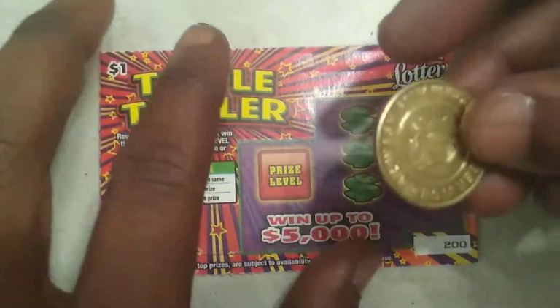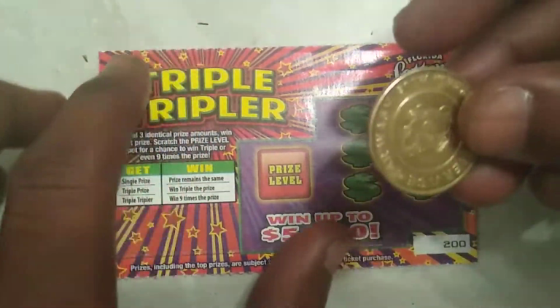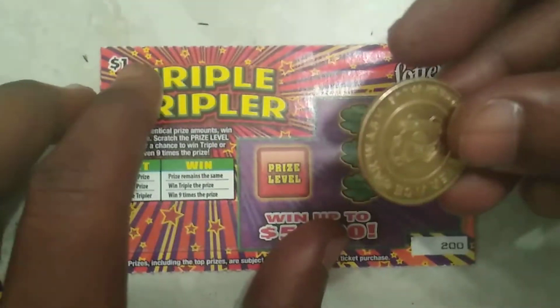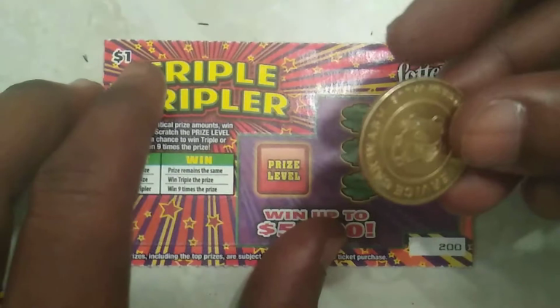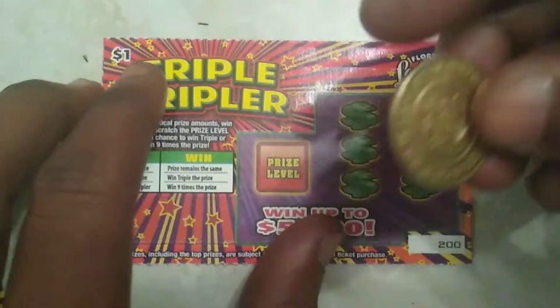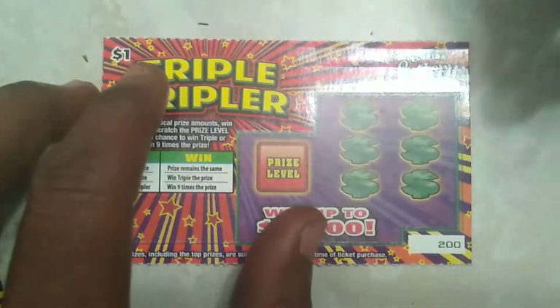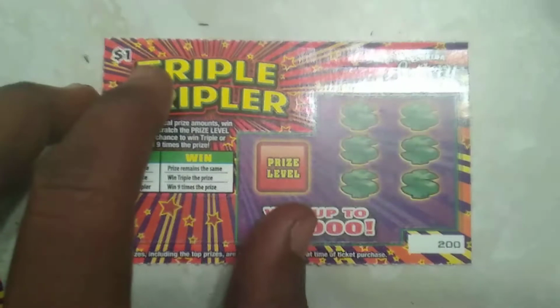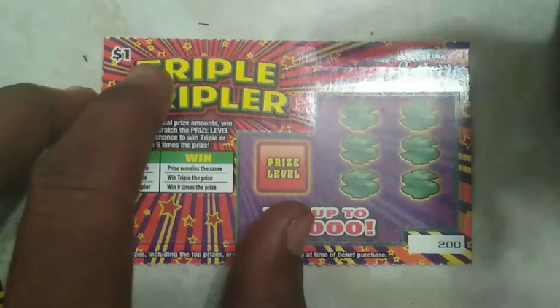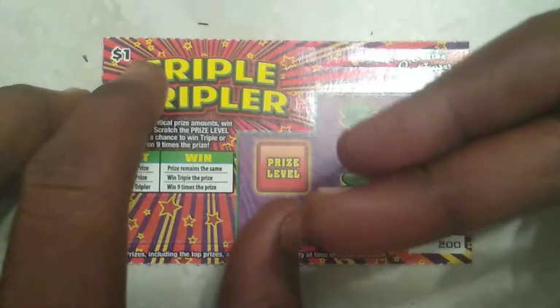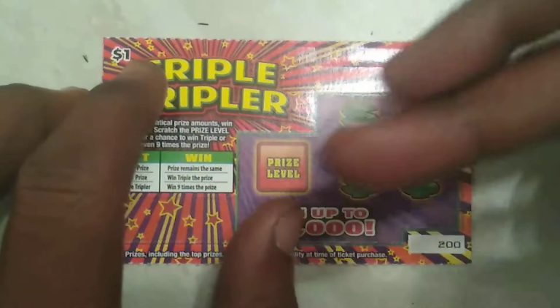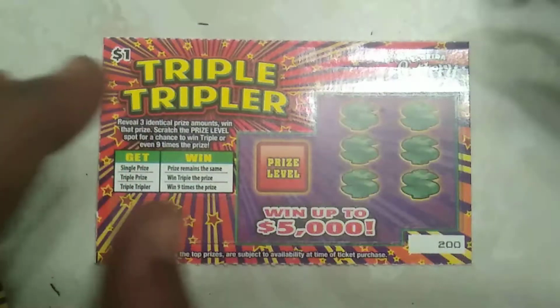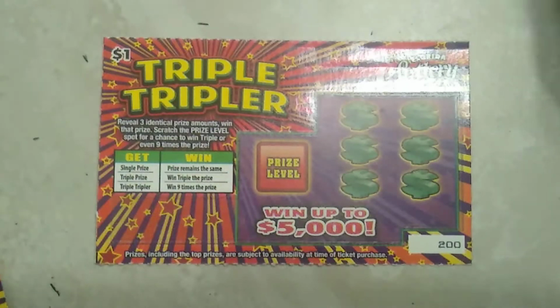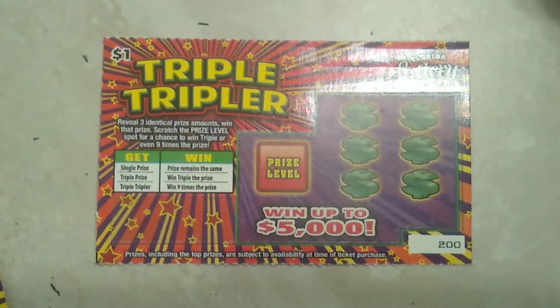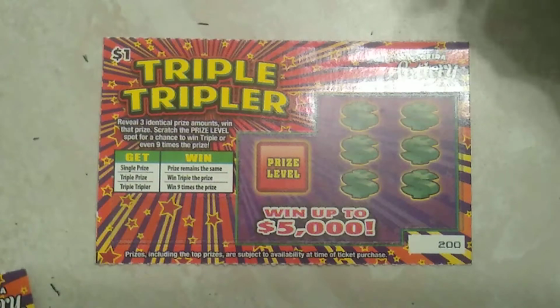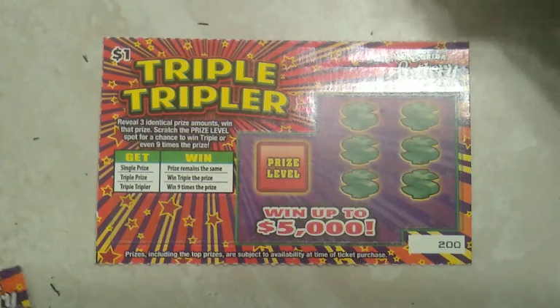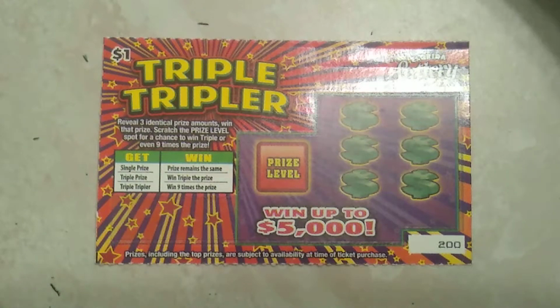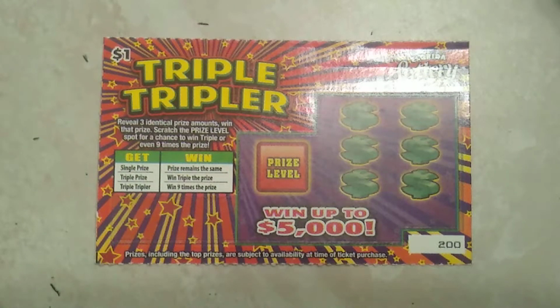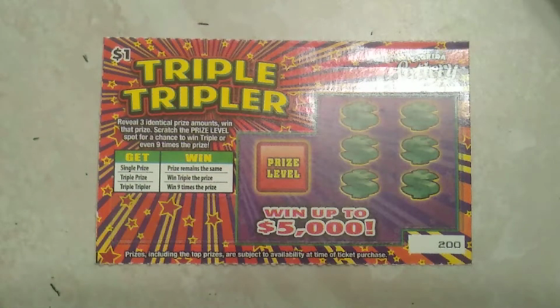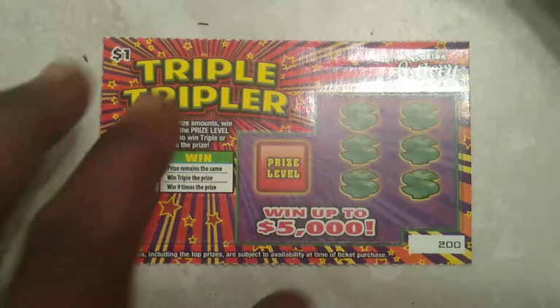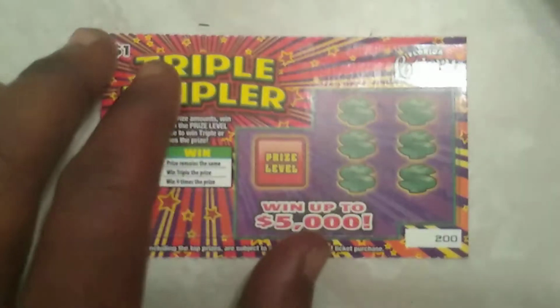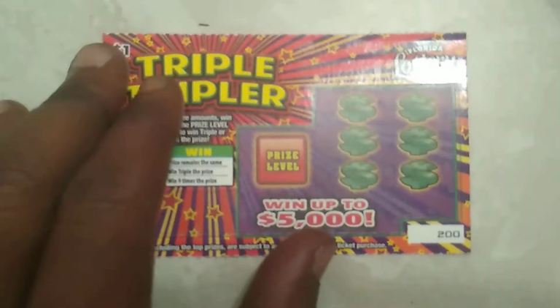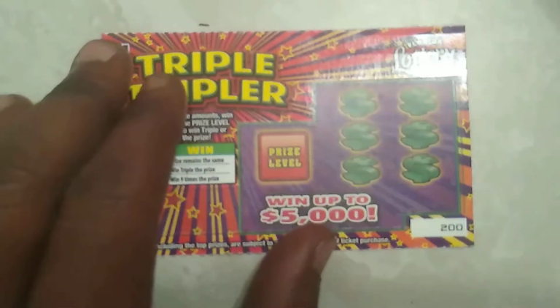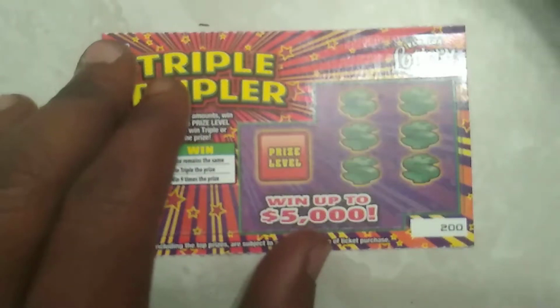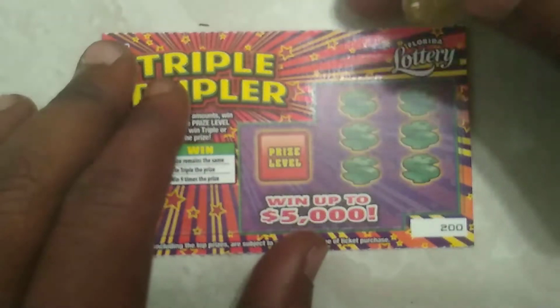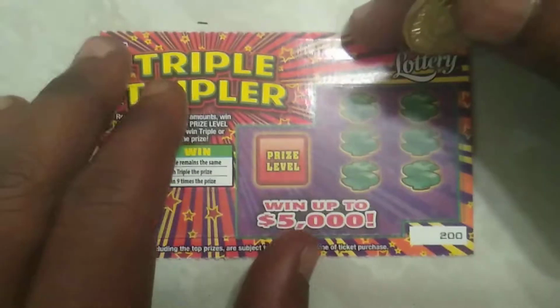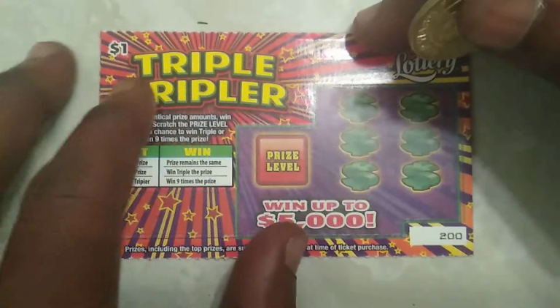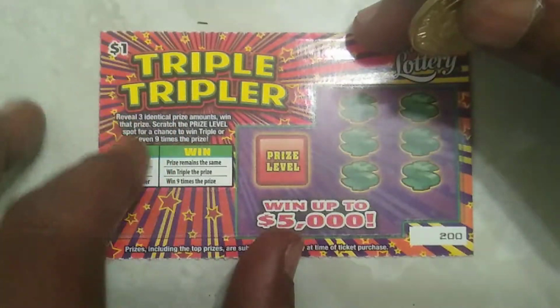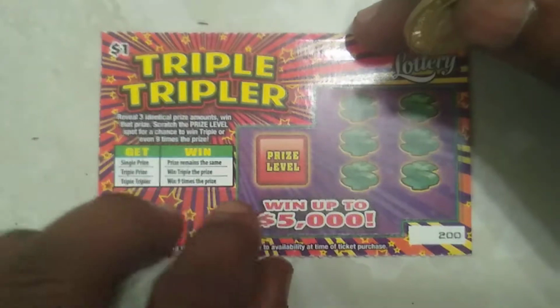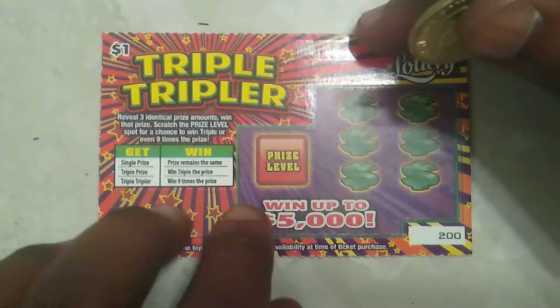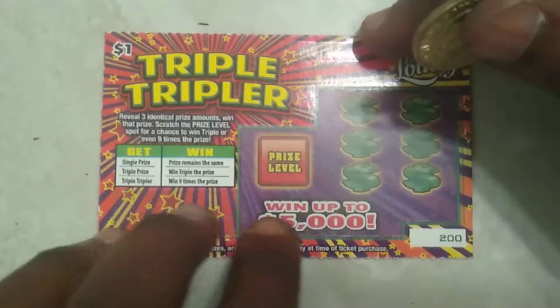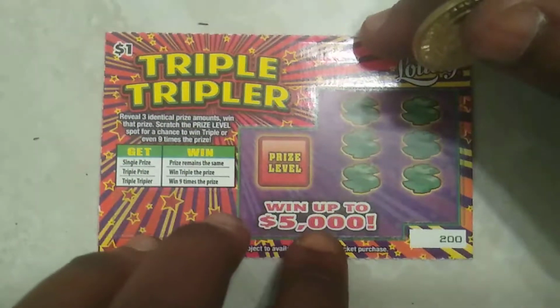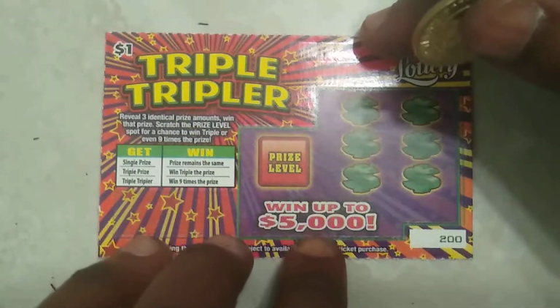I'll use my chocolate cheese coins, so fingers crossed — hopefully they can give me some luck. Alright, let's see if I can win some money on ticket 200.